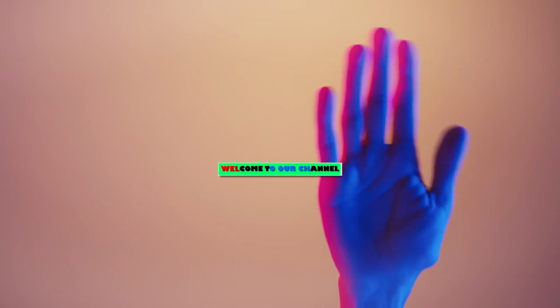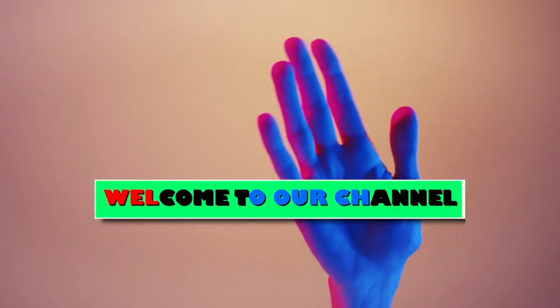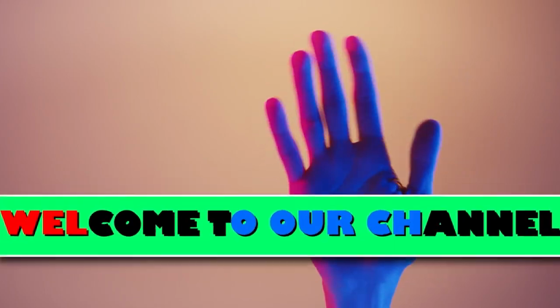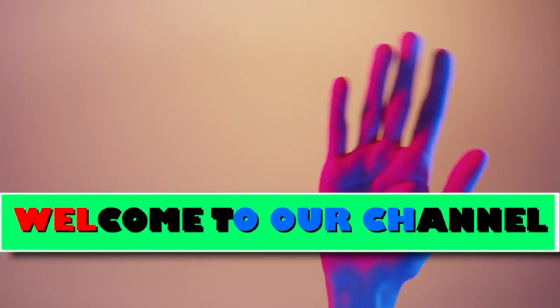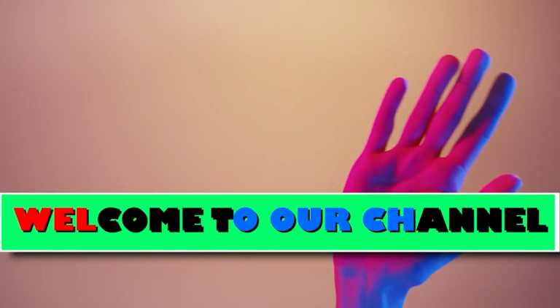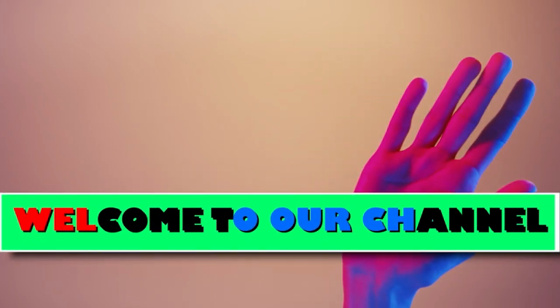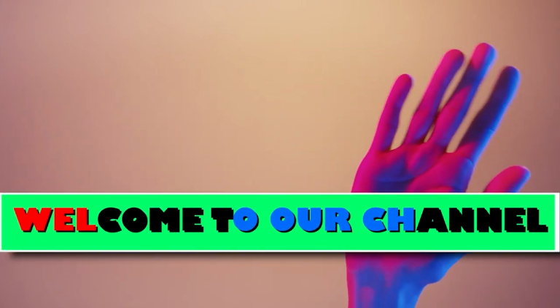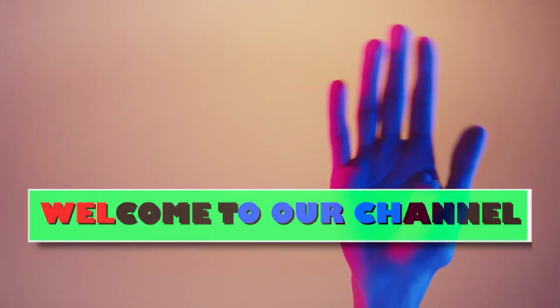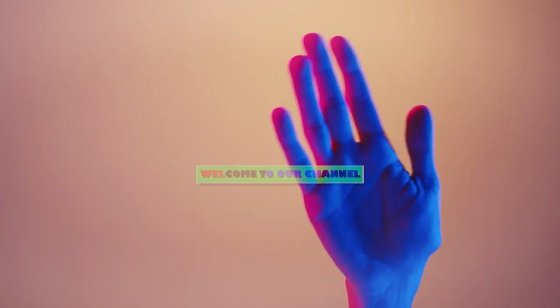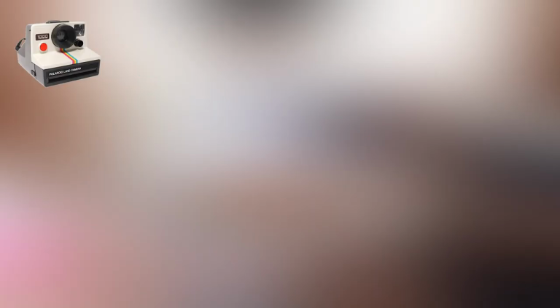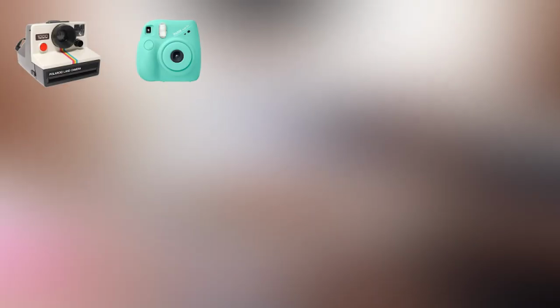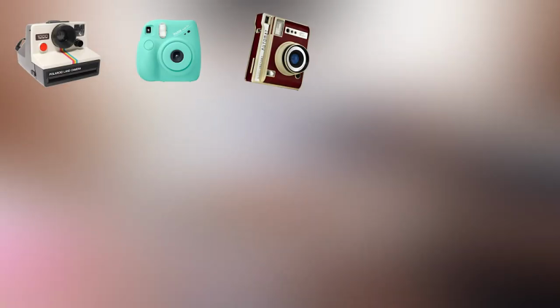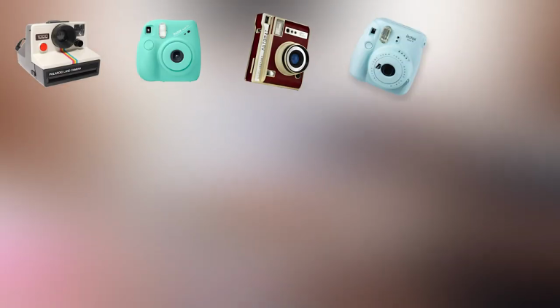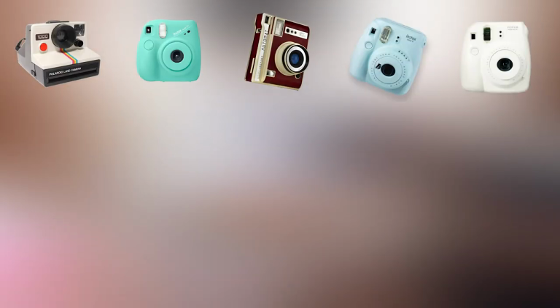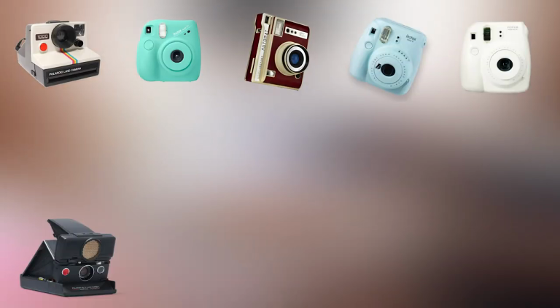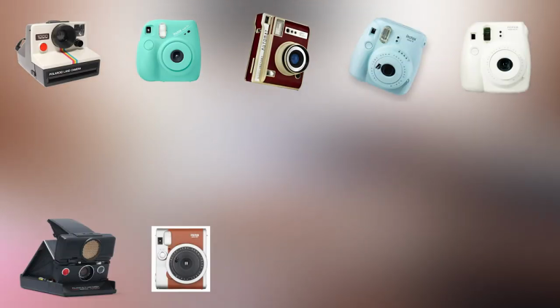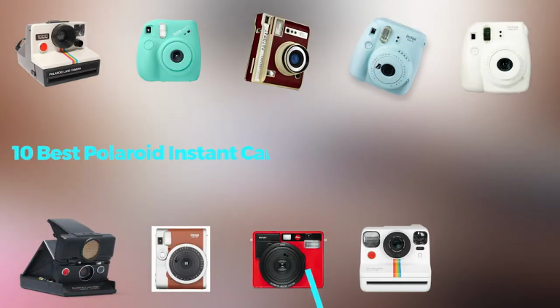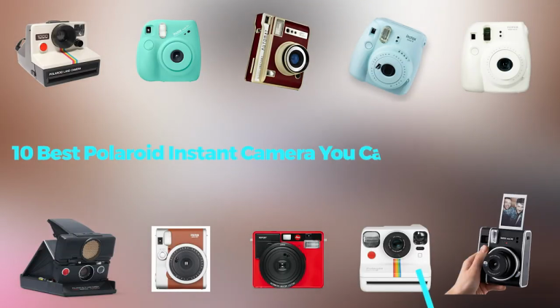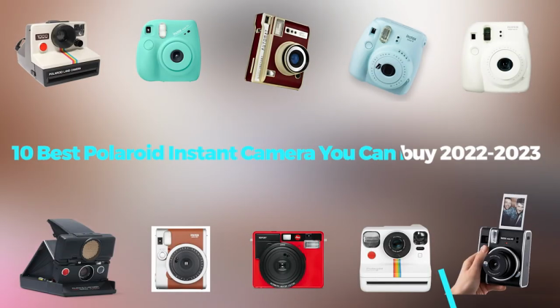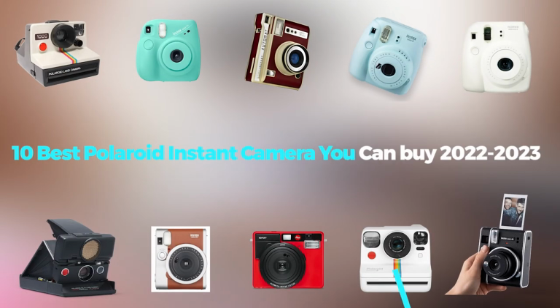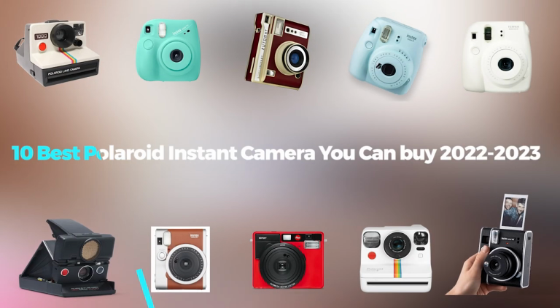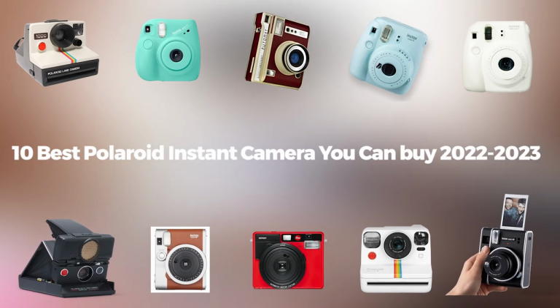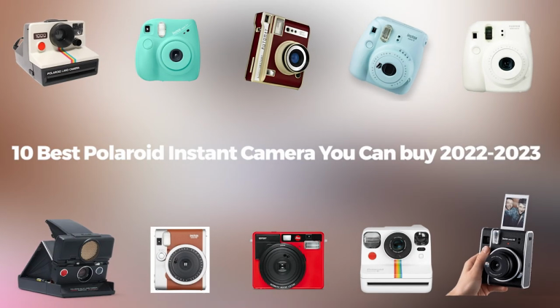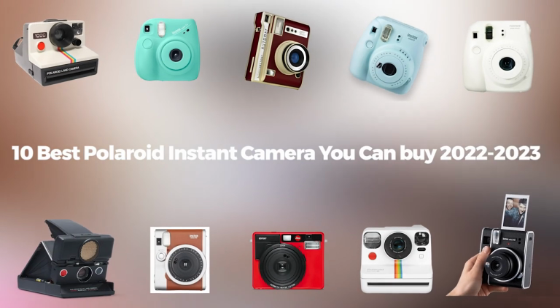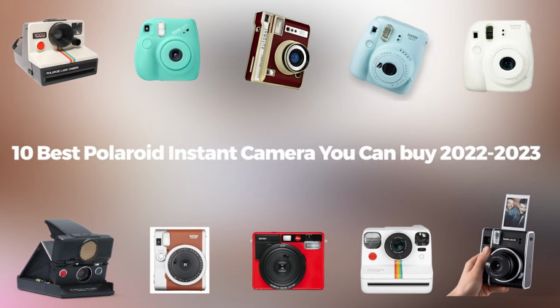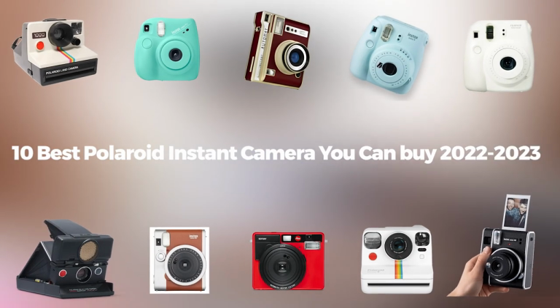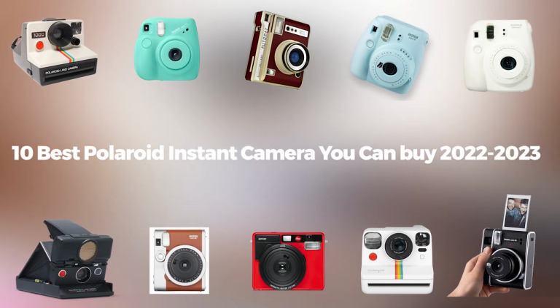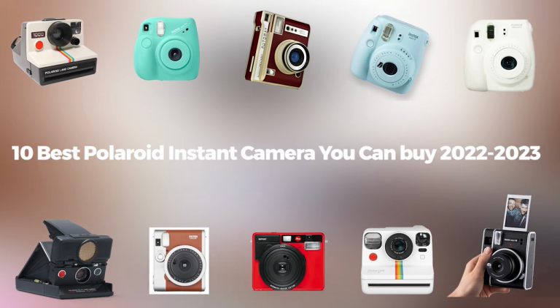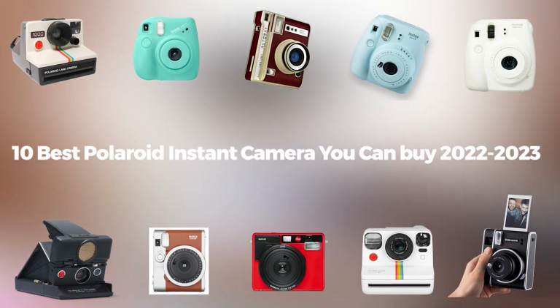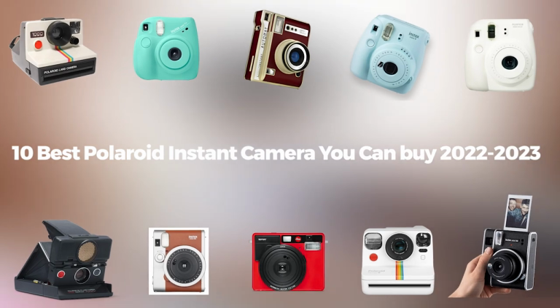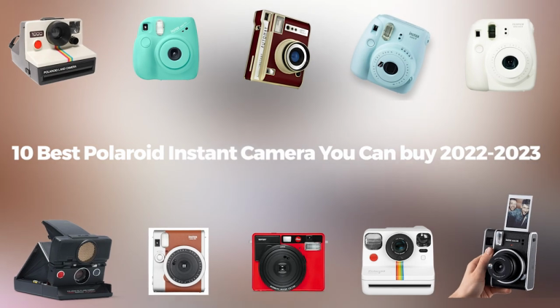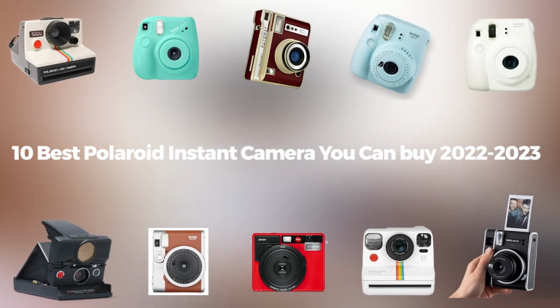Welcome to our channel. Today we bring you the 10 best Polaroid instant cameras you can buy in 2022 and 2023.